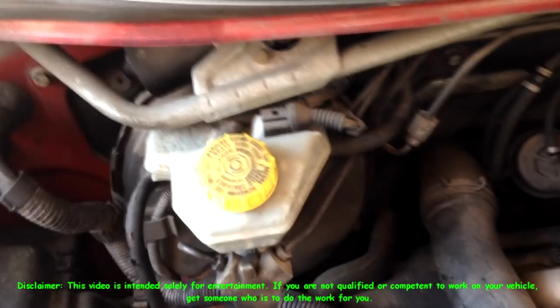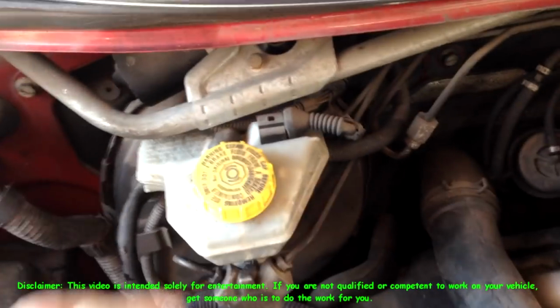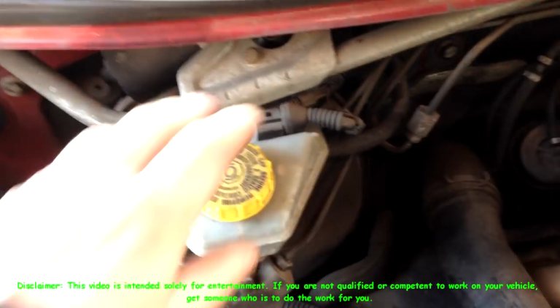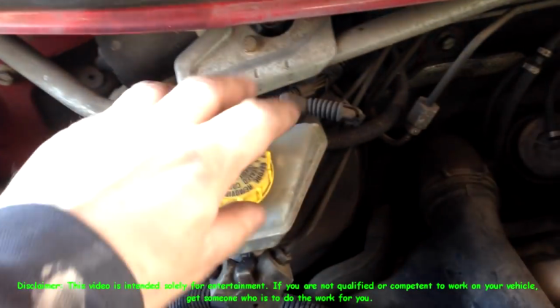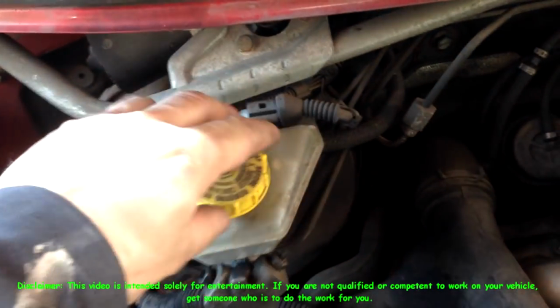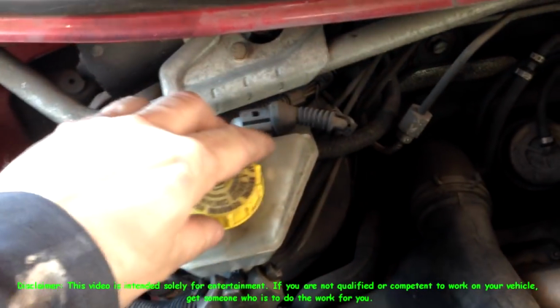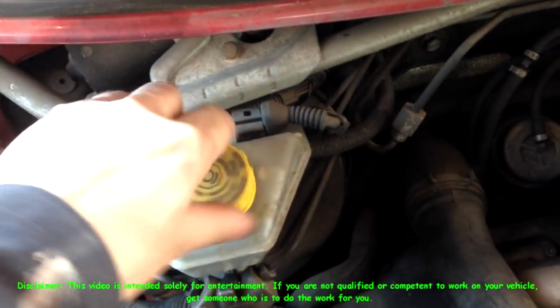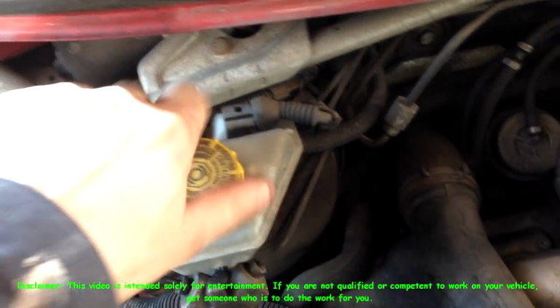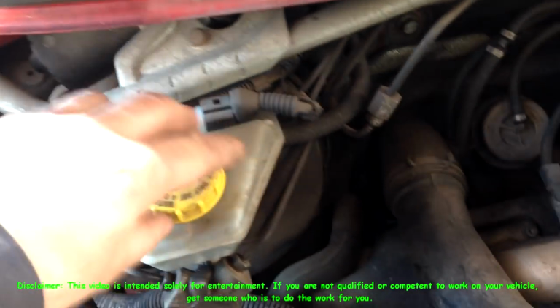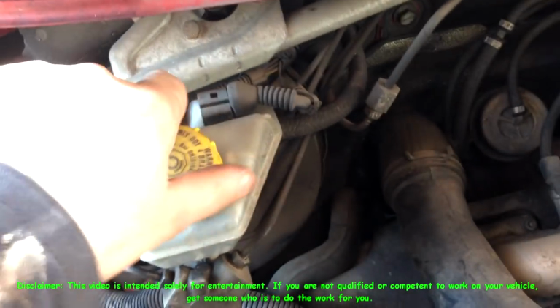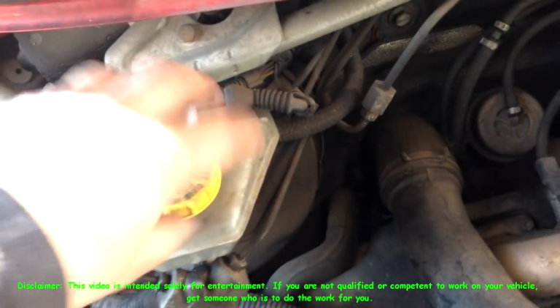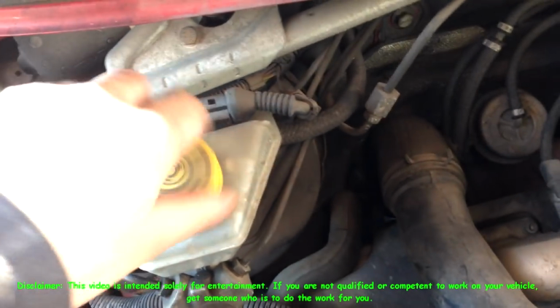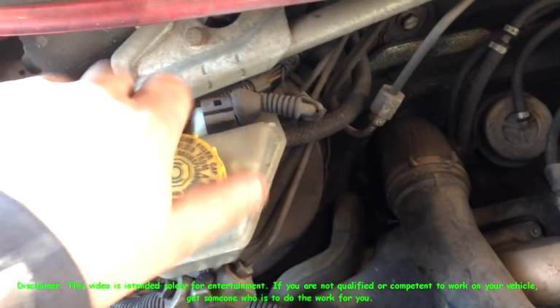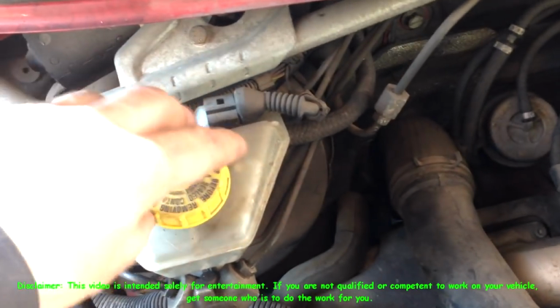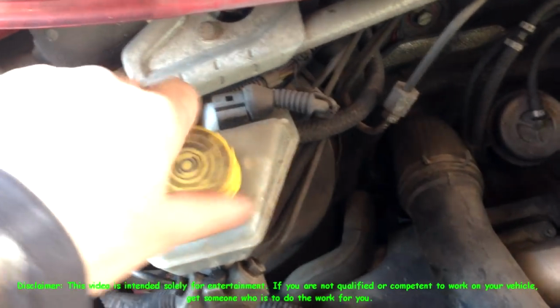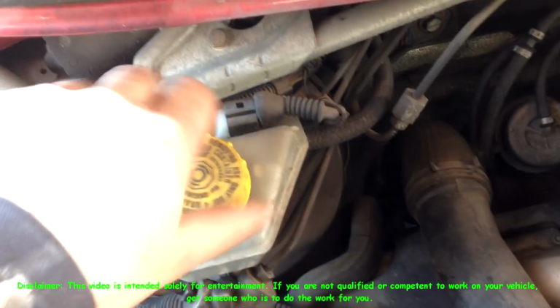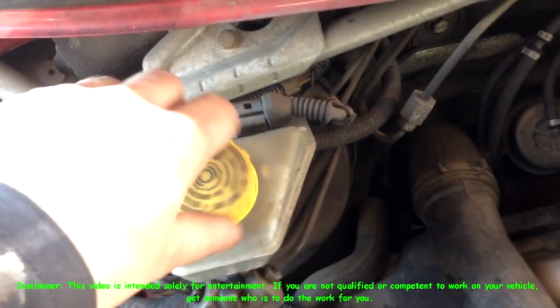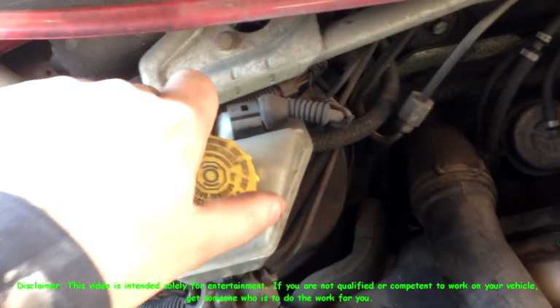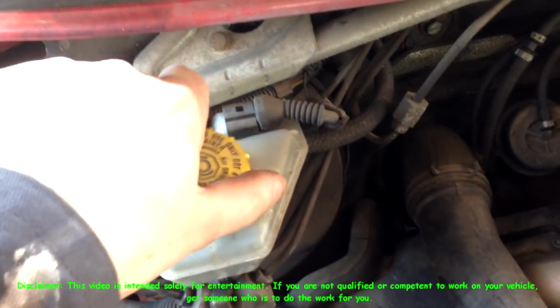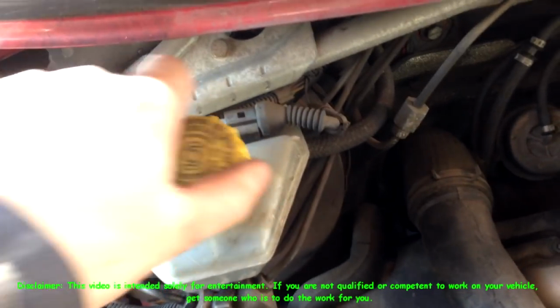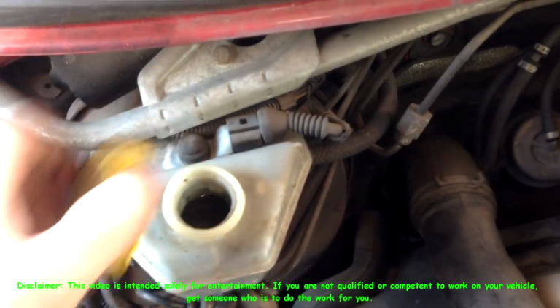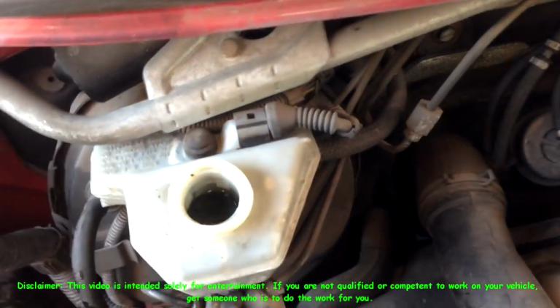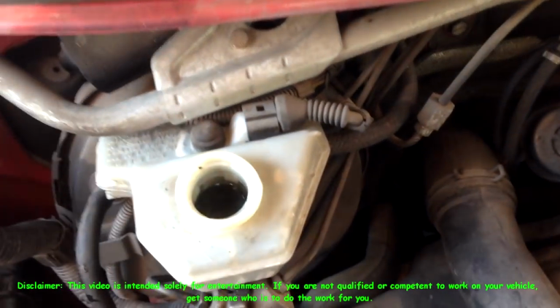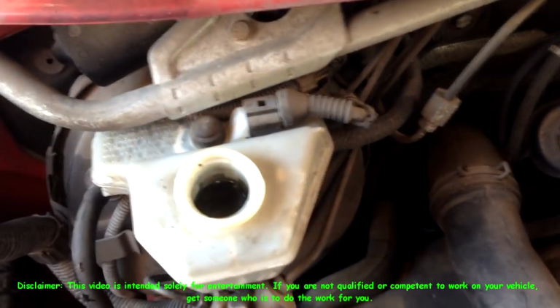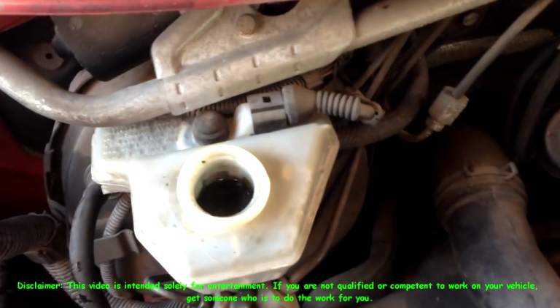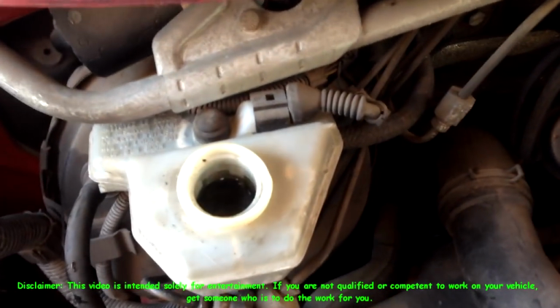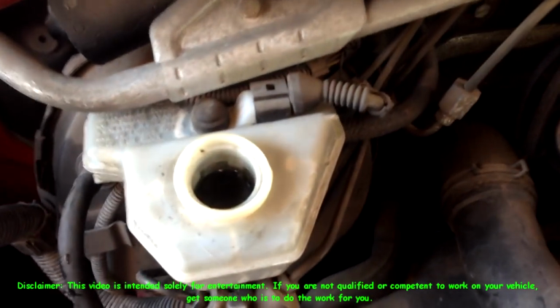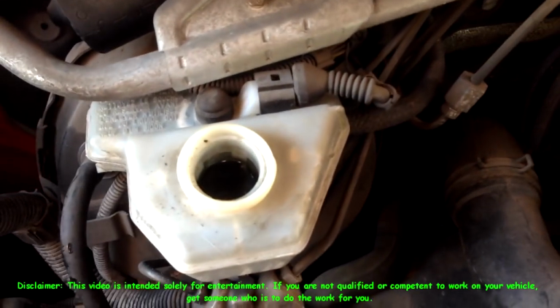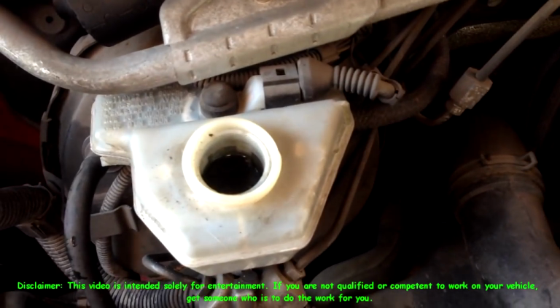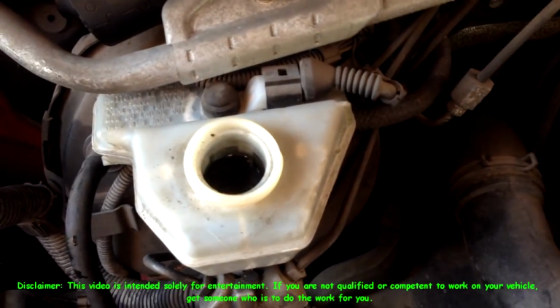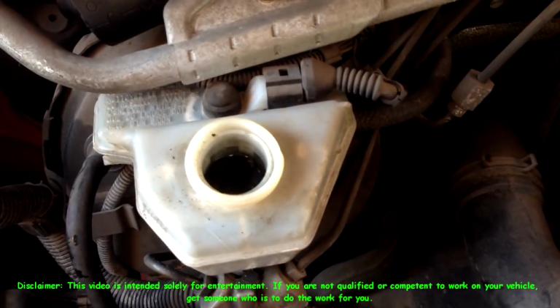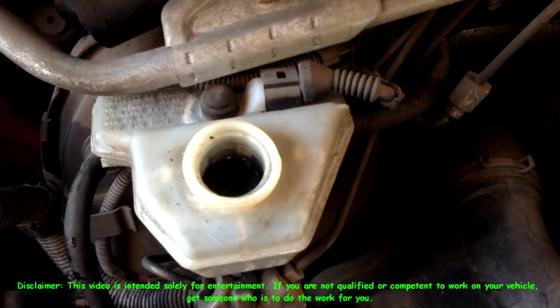Hello folks, today I'm fitting new front brake pads to this Volkswagen Transporter.